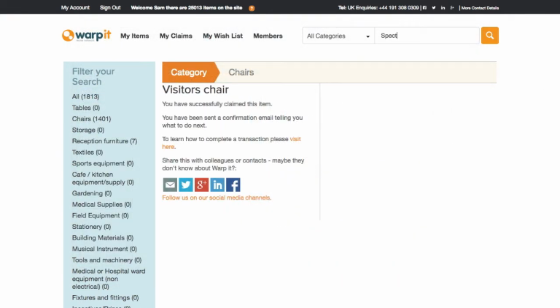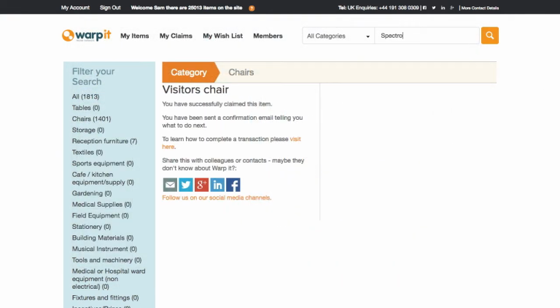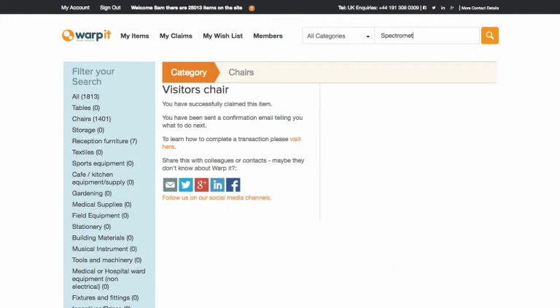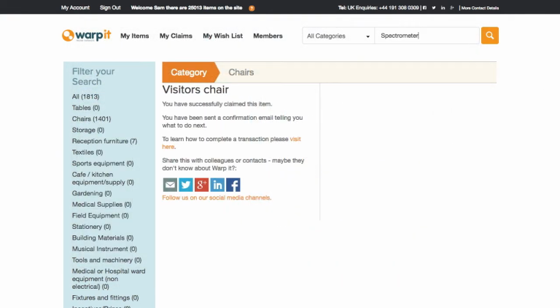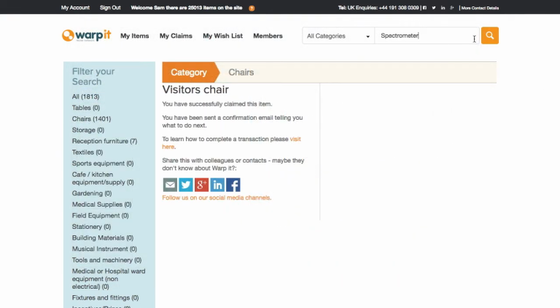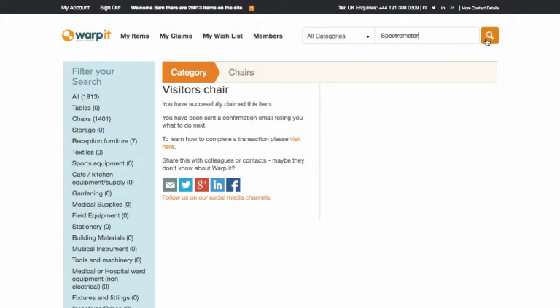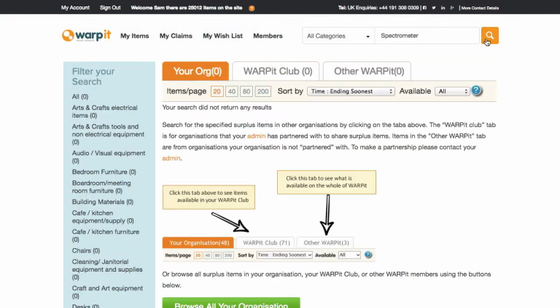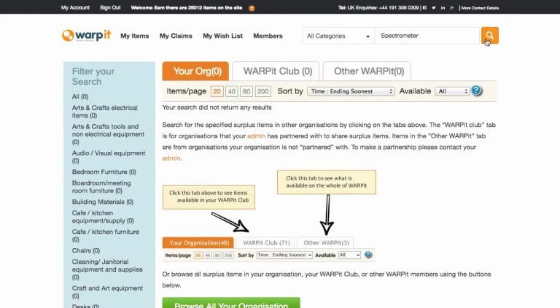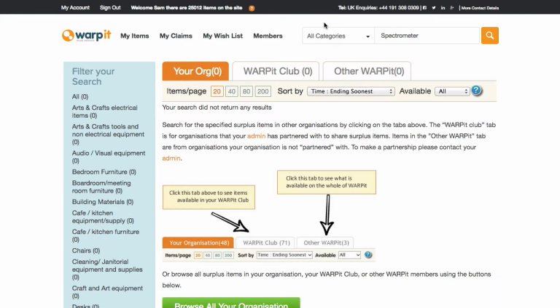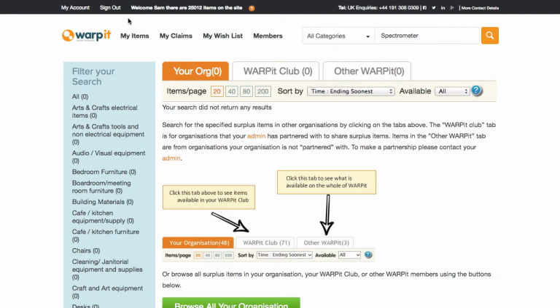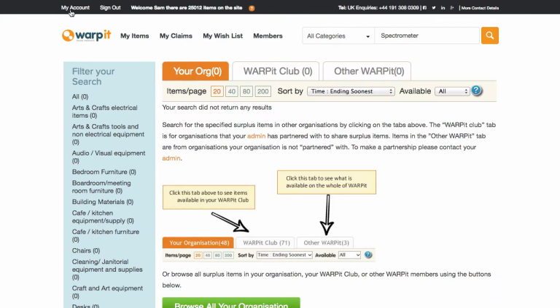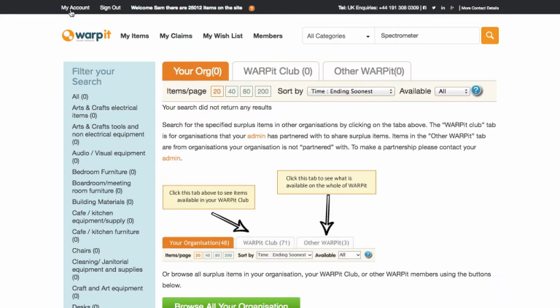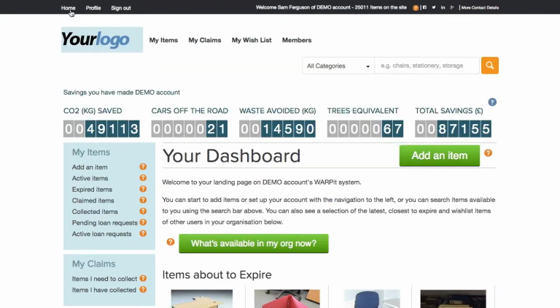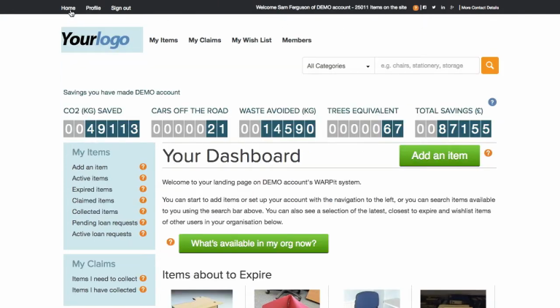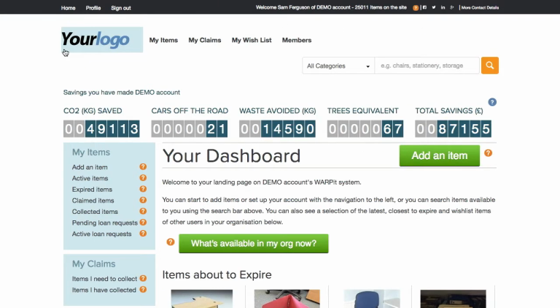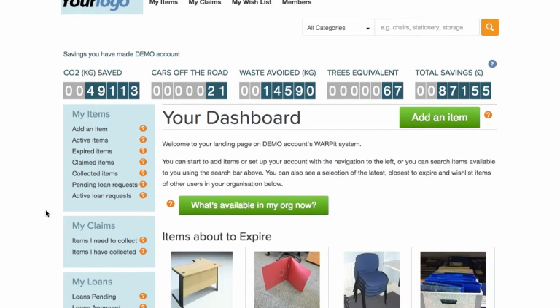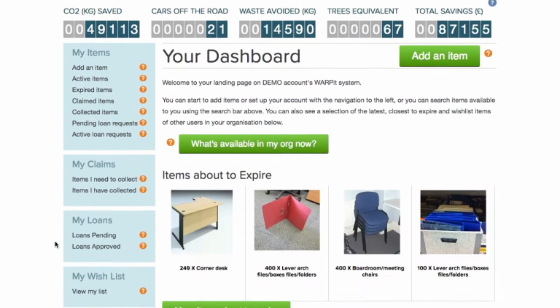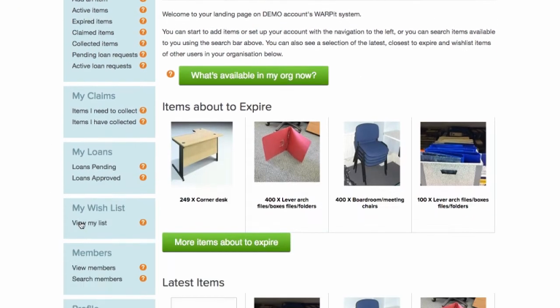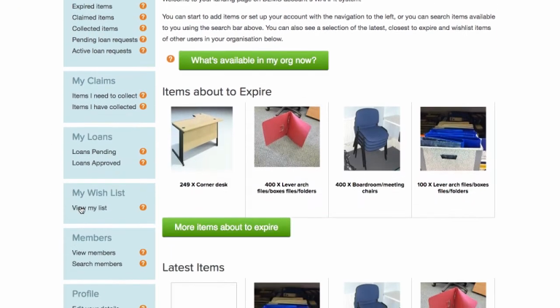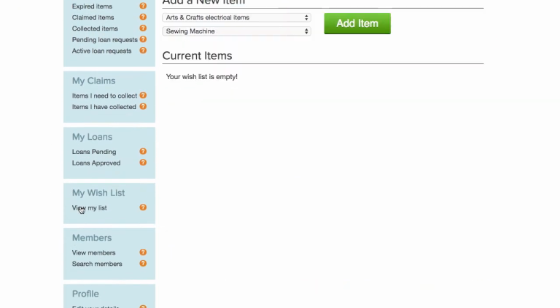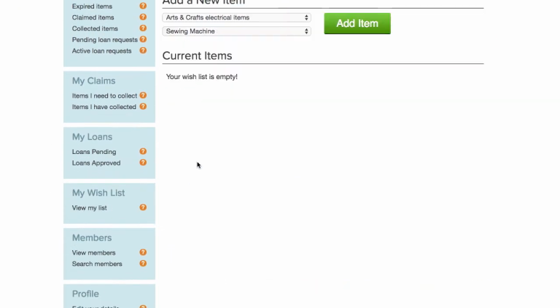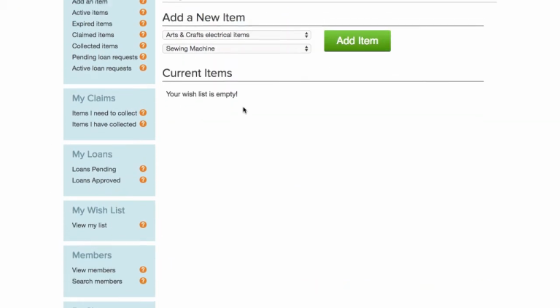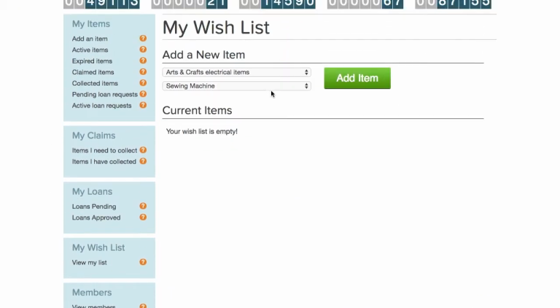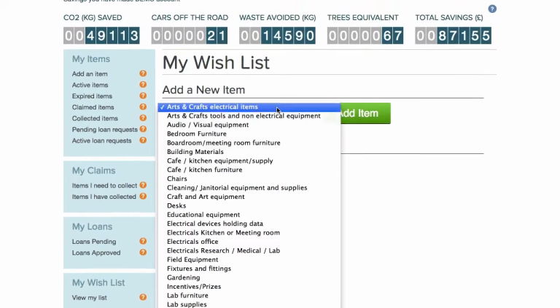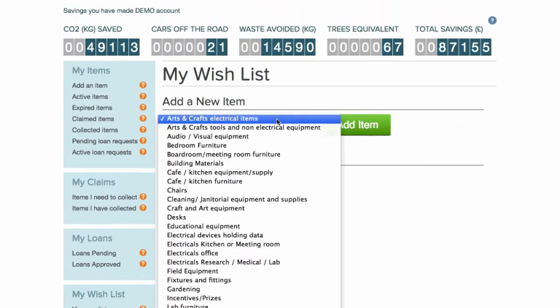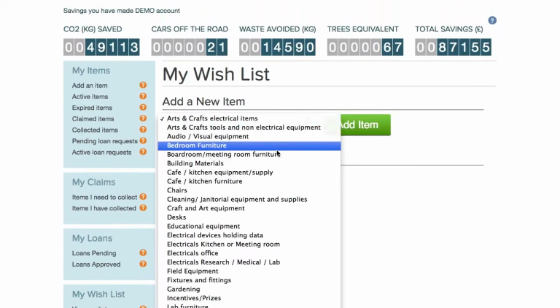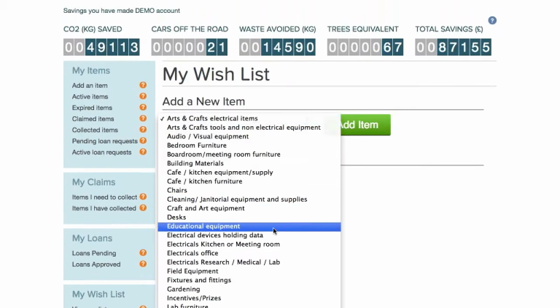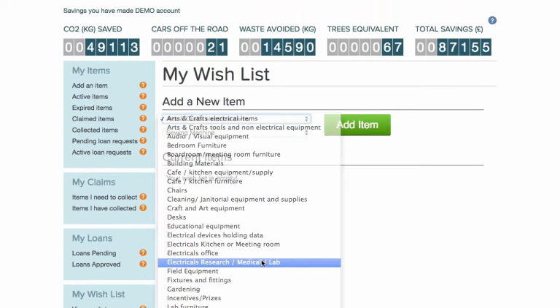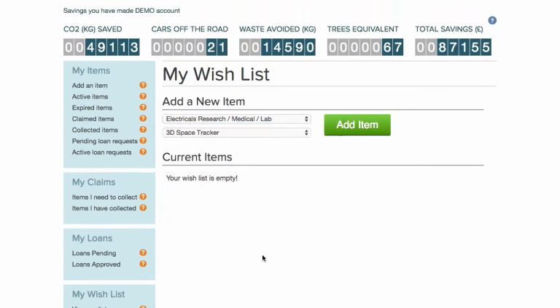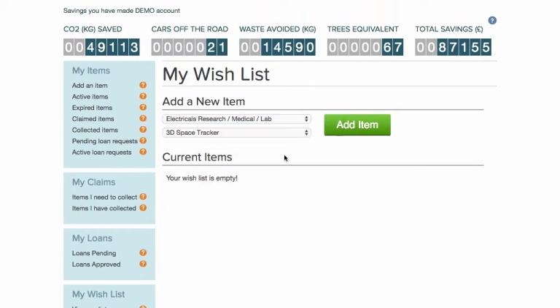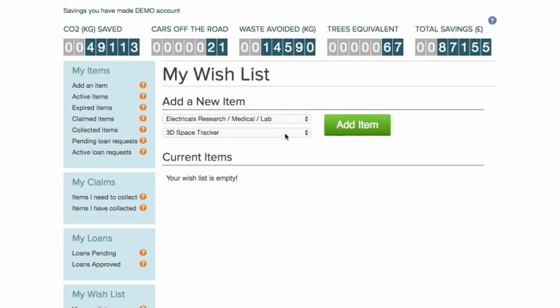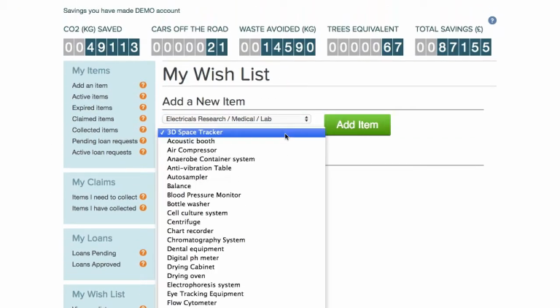You'll instantly receive an email with instructions on what to do next. If you can't find what you're looking for, add it to your wish list and you'll be notified if anyone adds it.